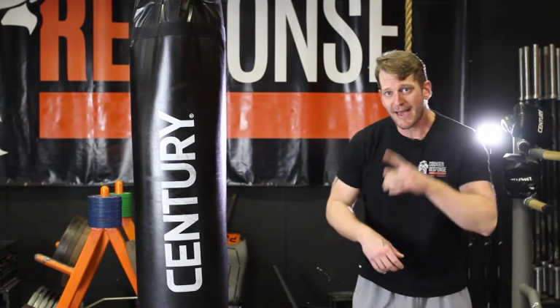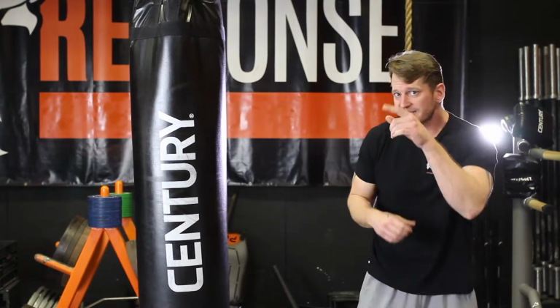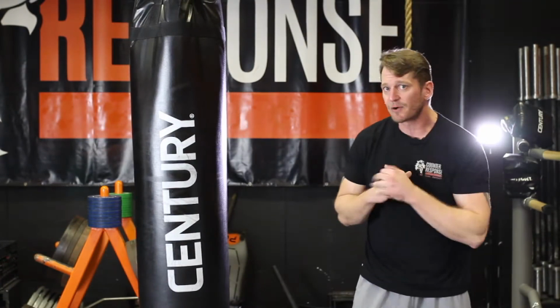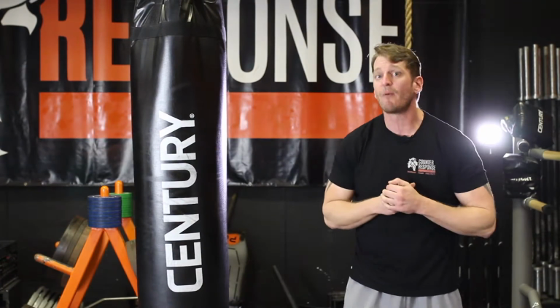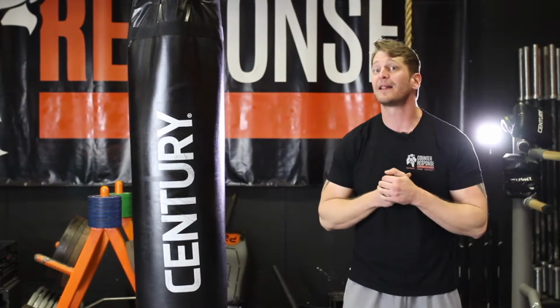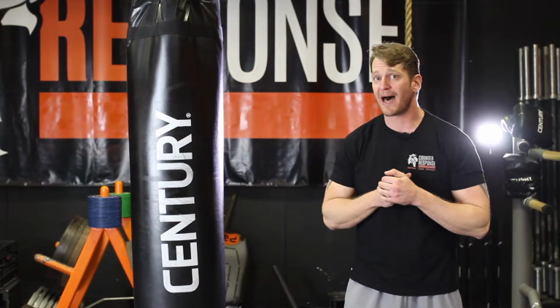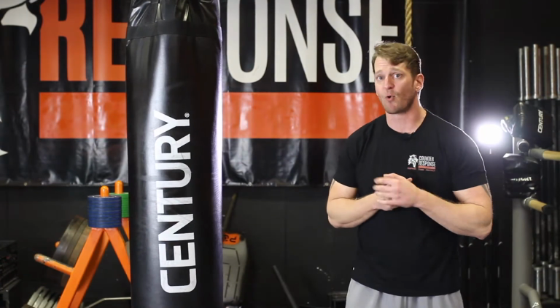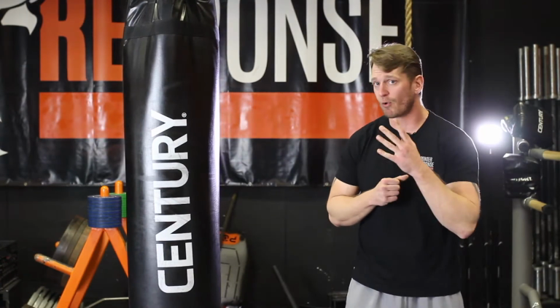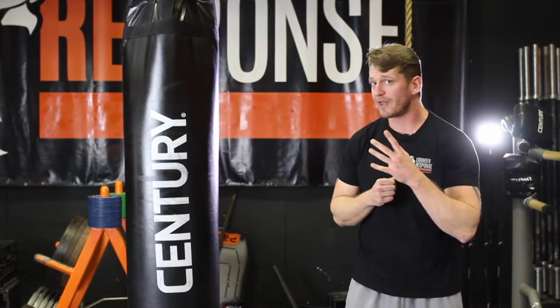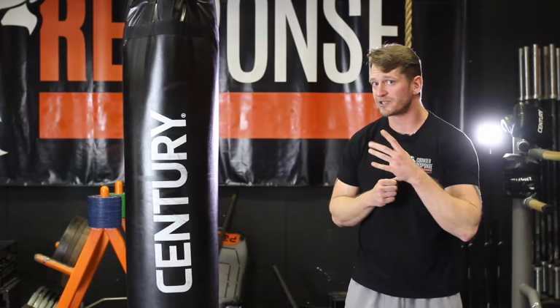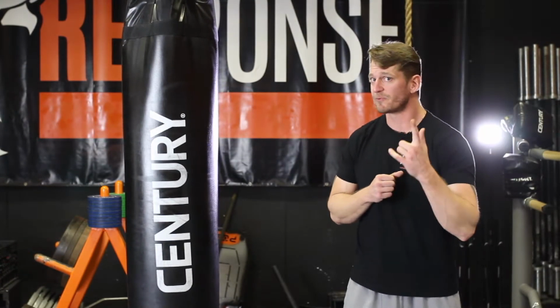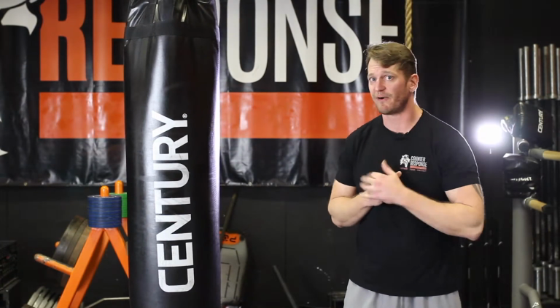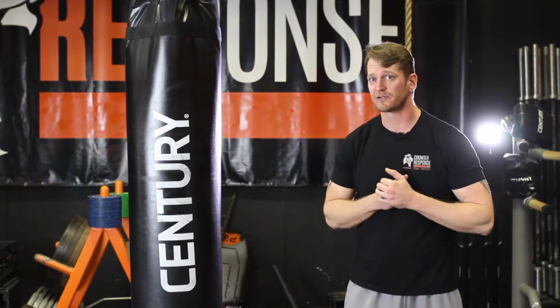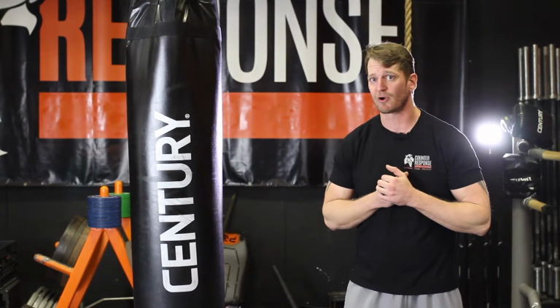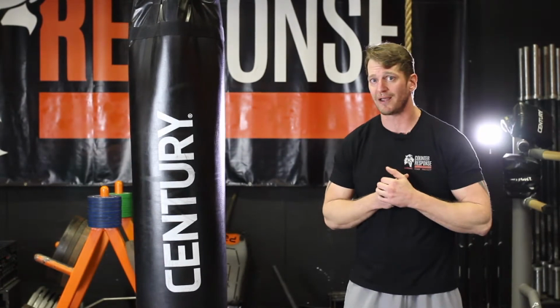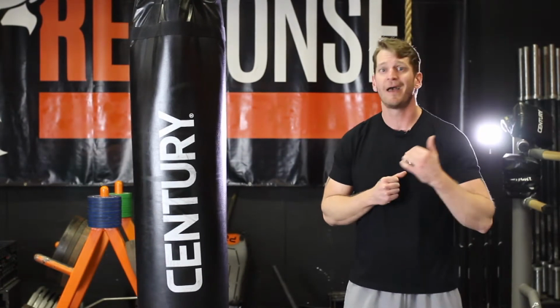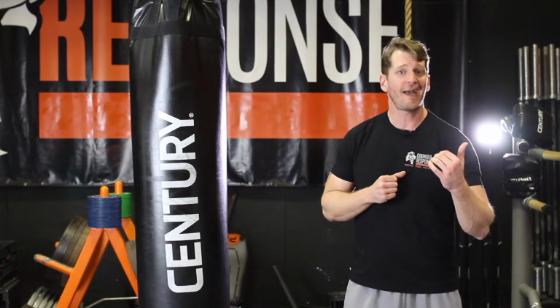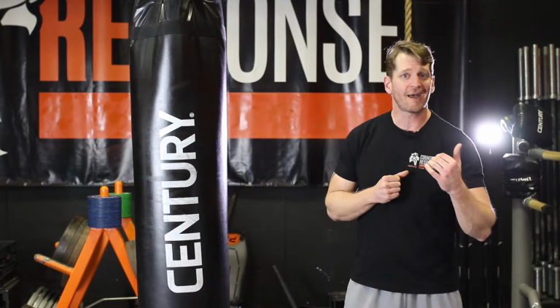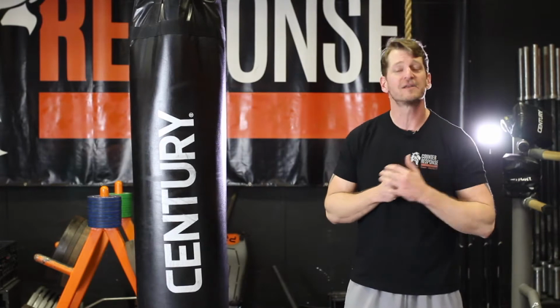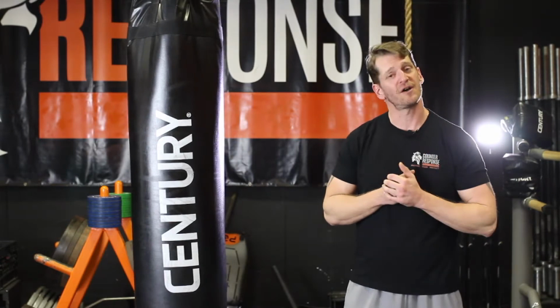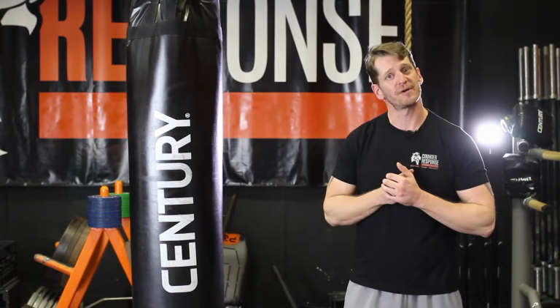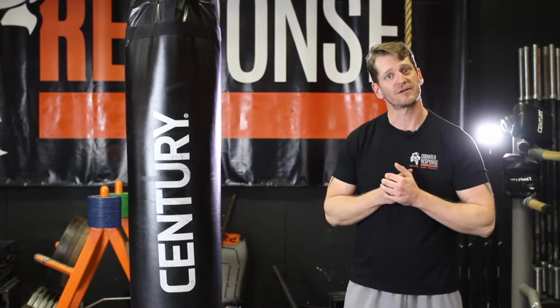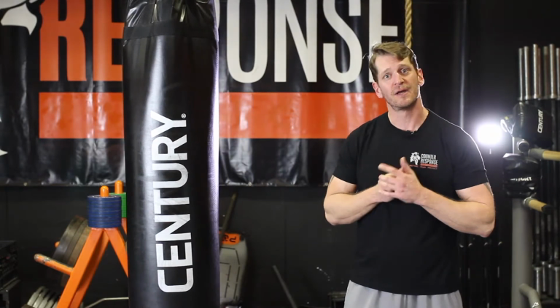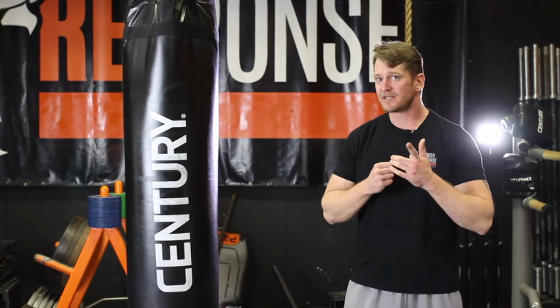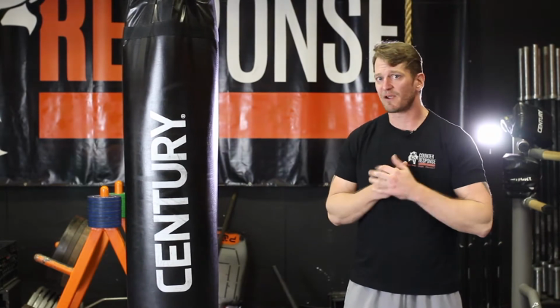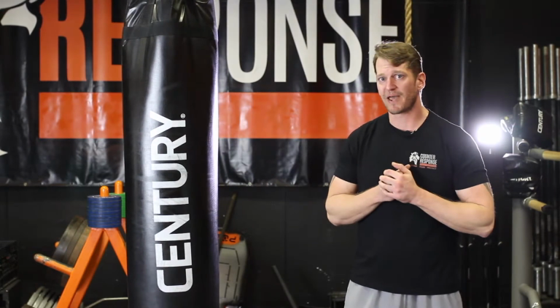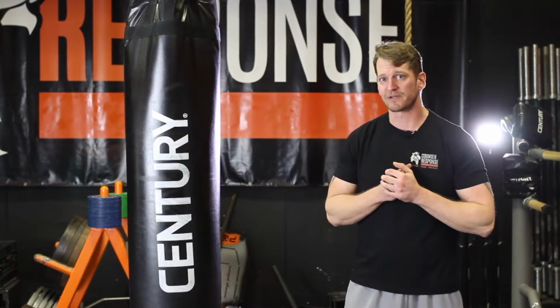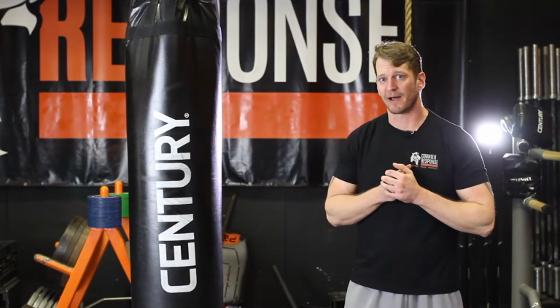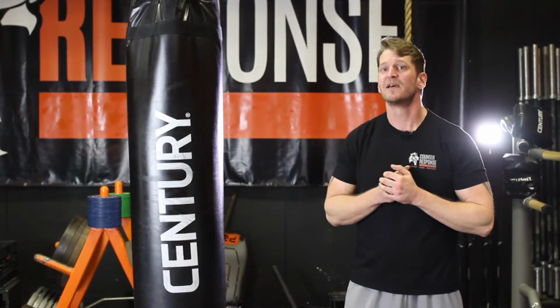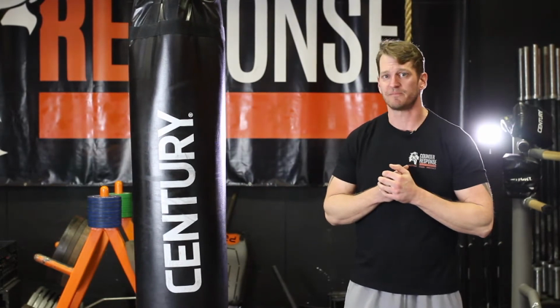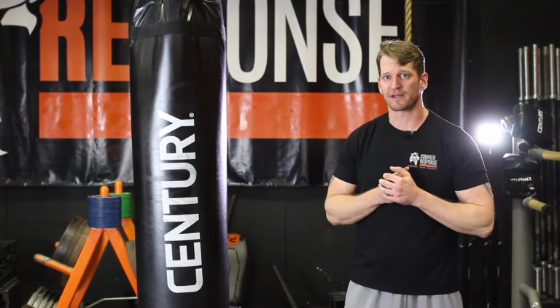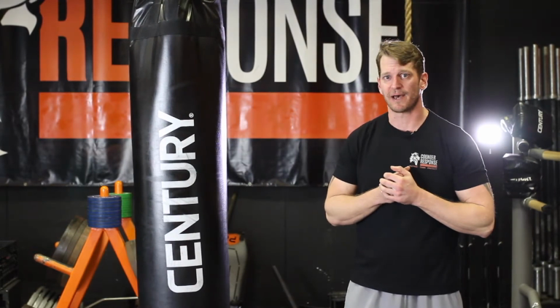Hey guys, stick around — we've got a lot more correlations between functional training and self-protection. Tim here from Counter Response, keep checking us out.